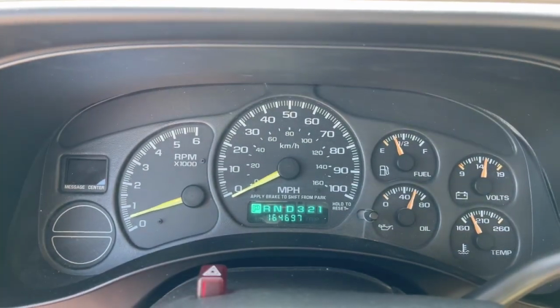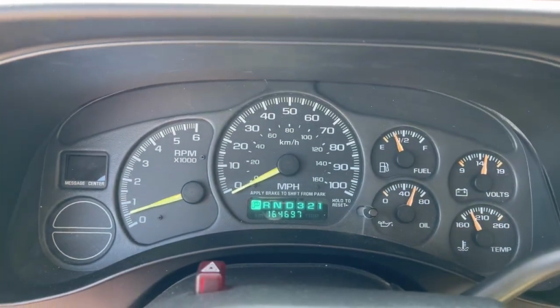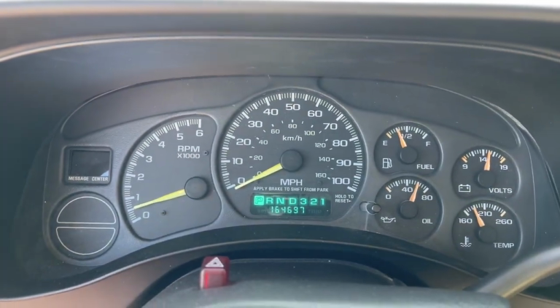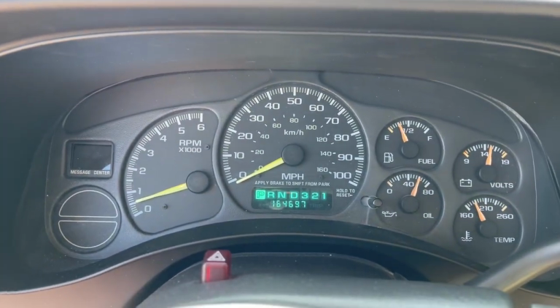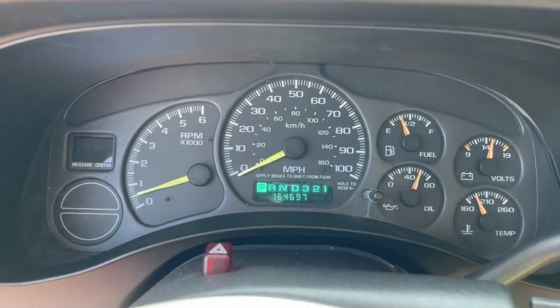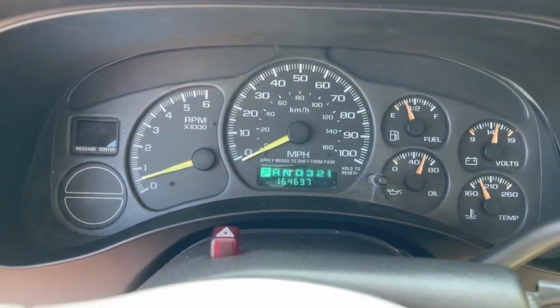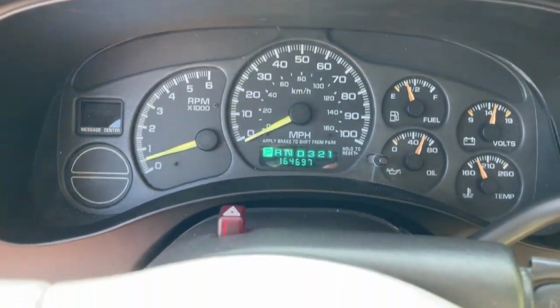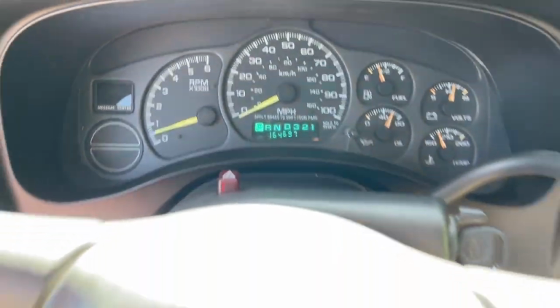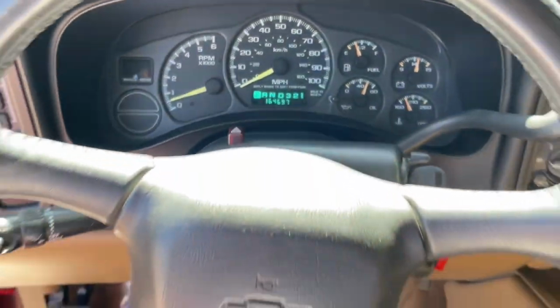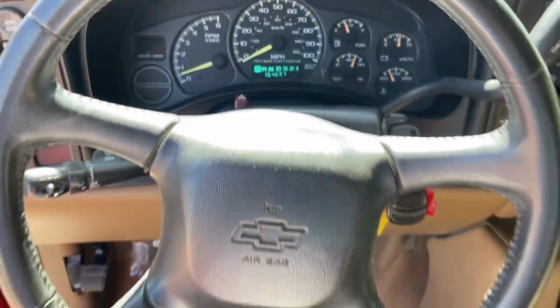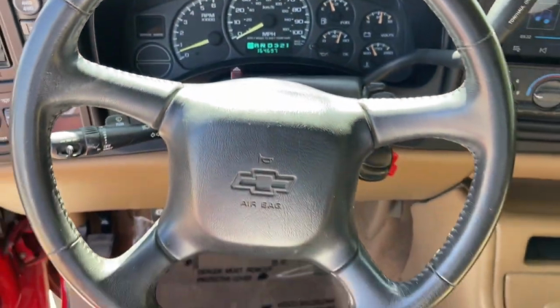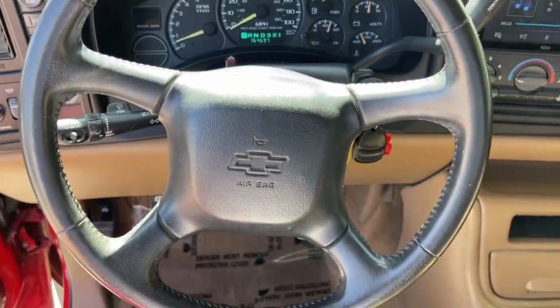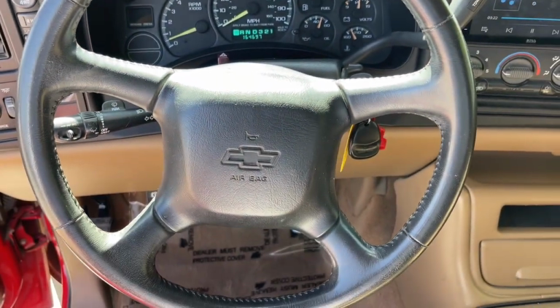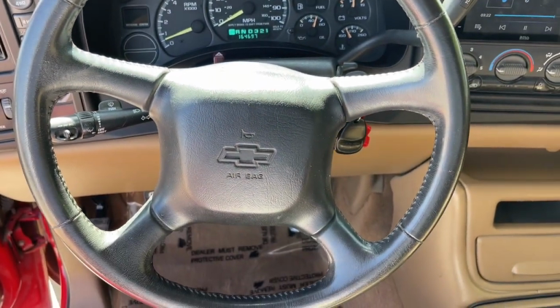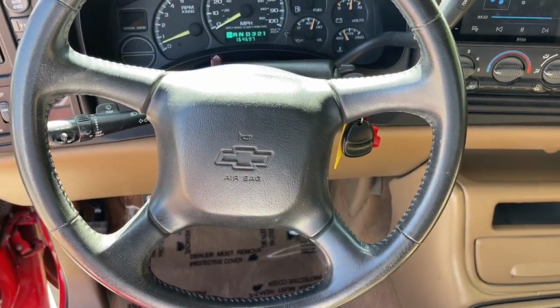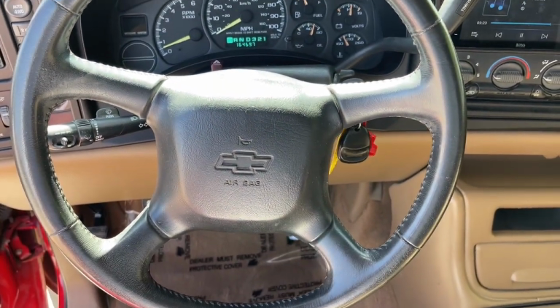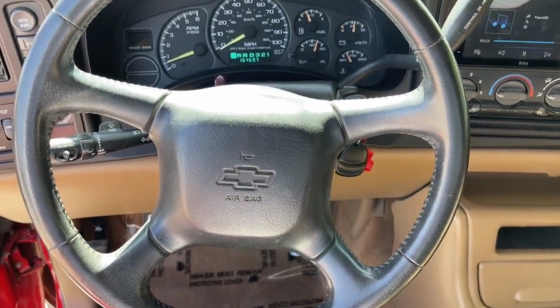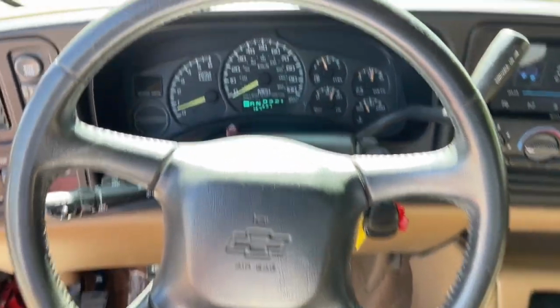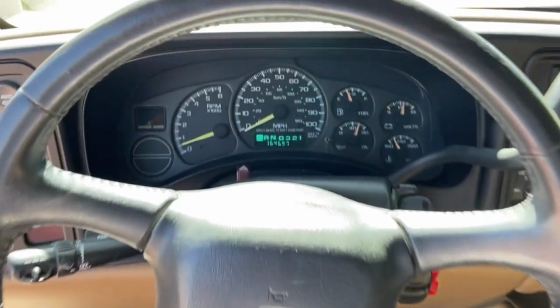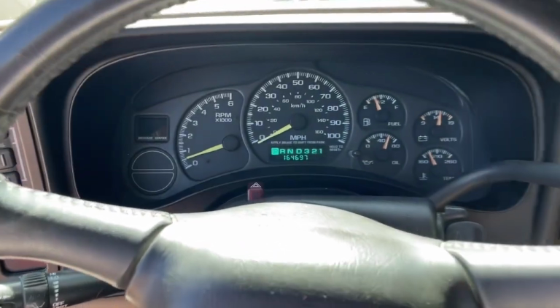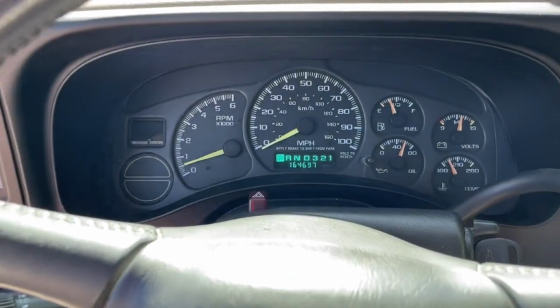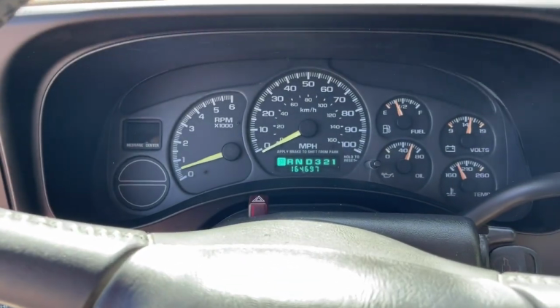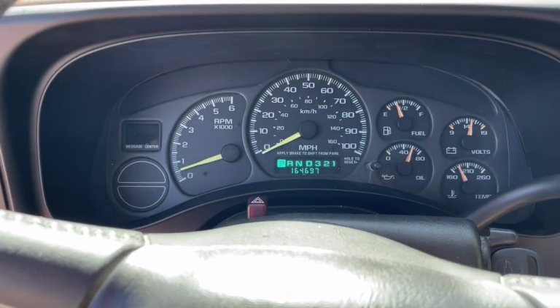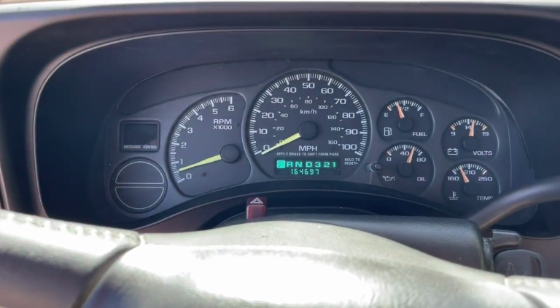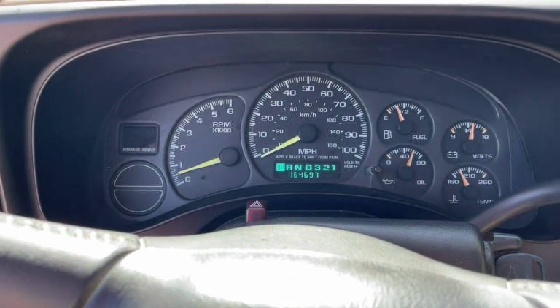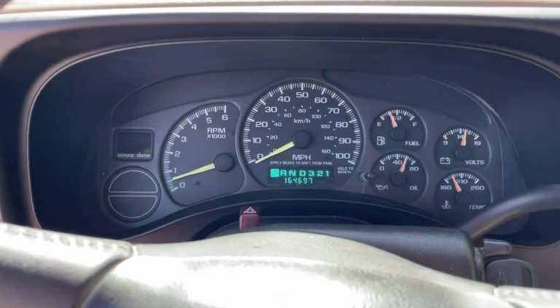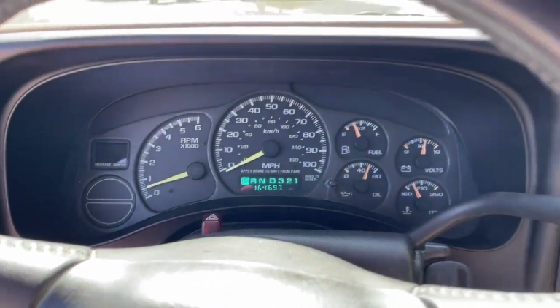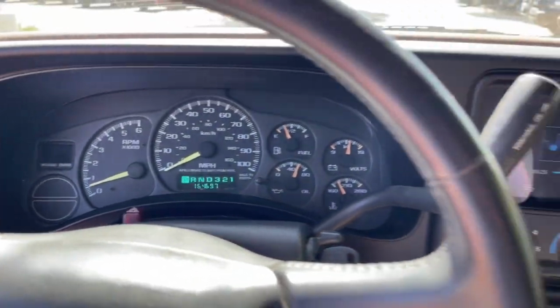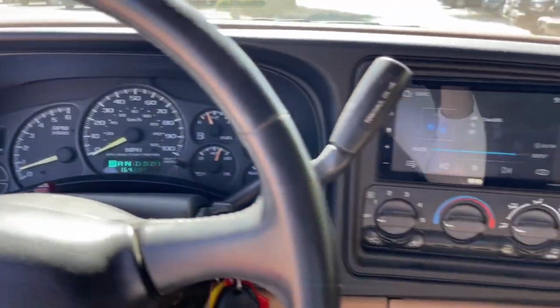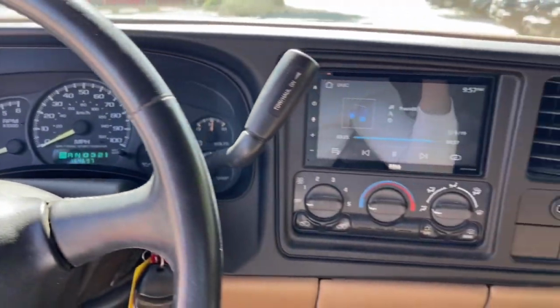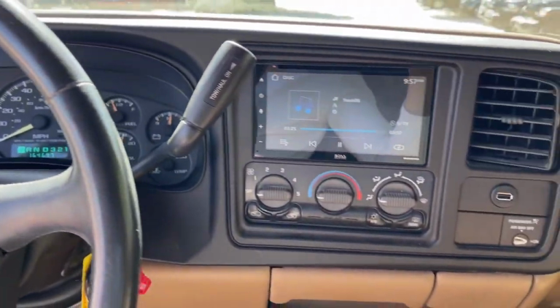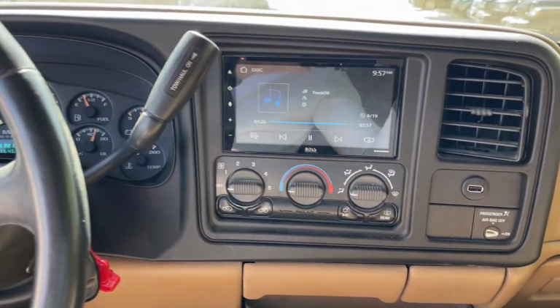Steering wheel audio controls, power driver seat, passenger adjustable lumbar, and leather steering wheel.